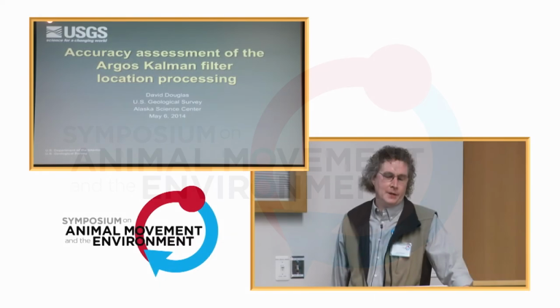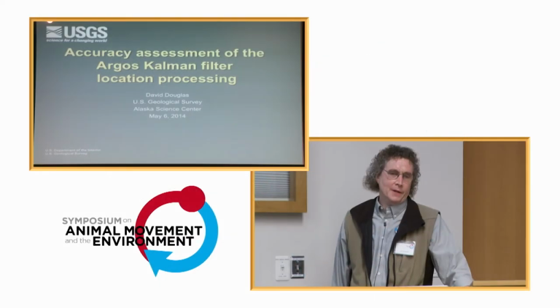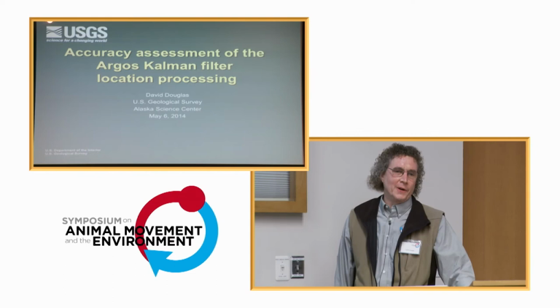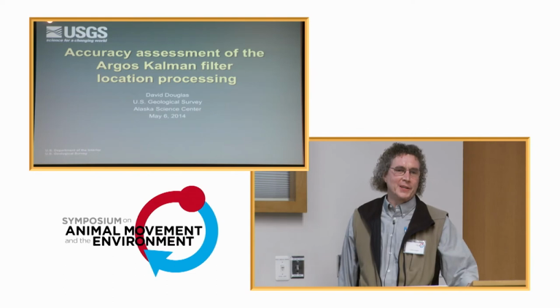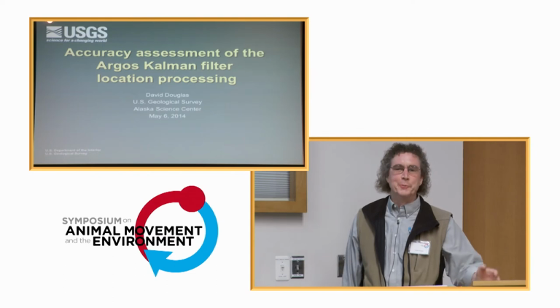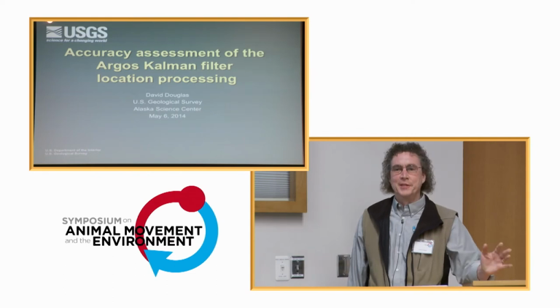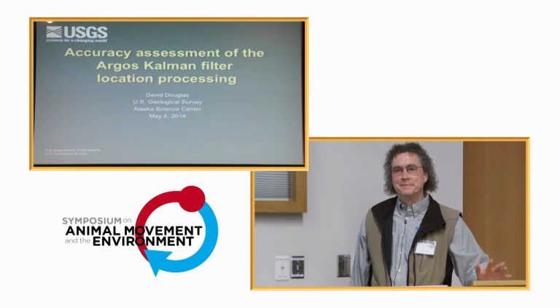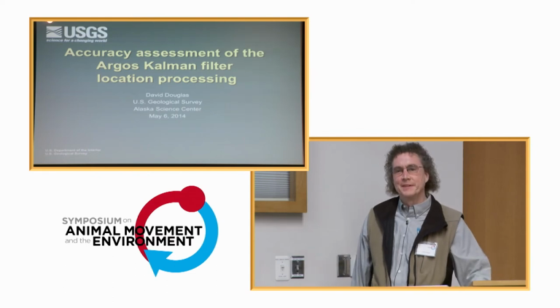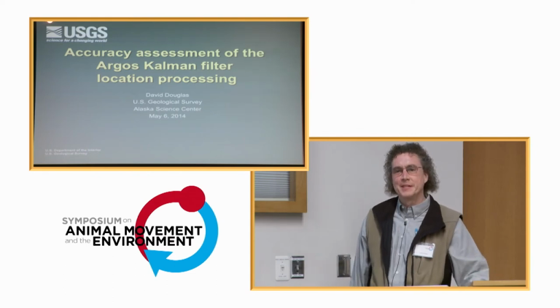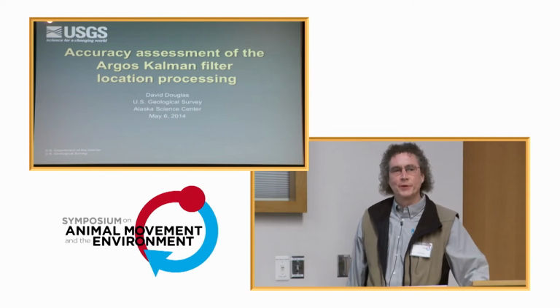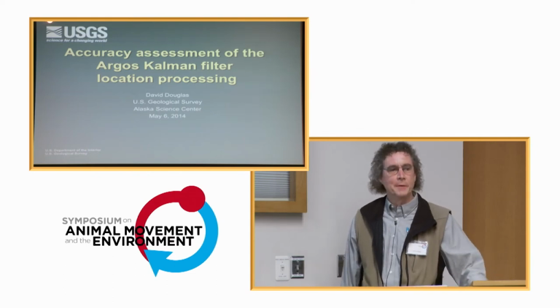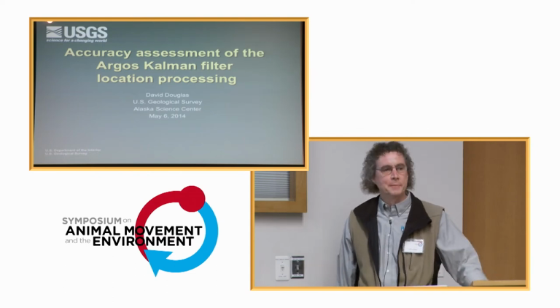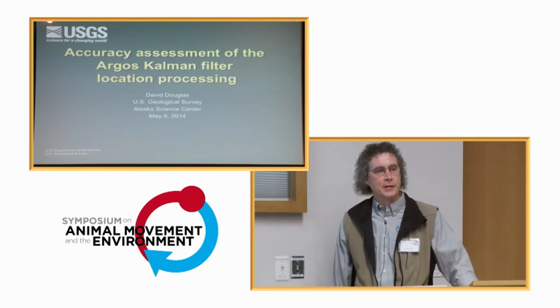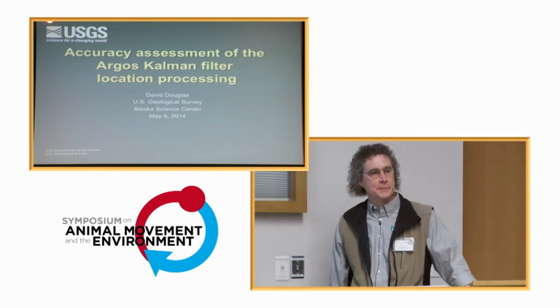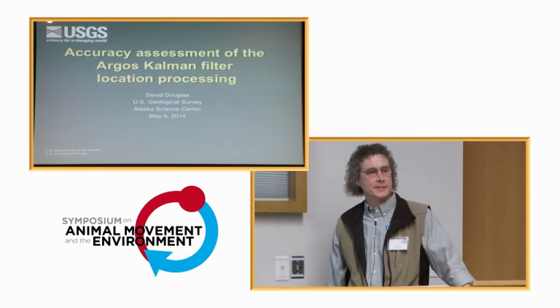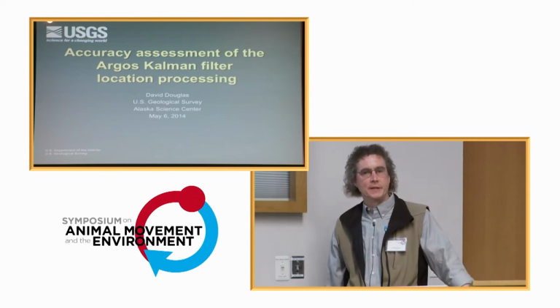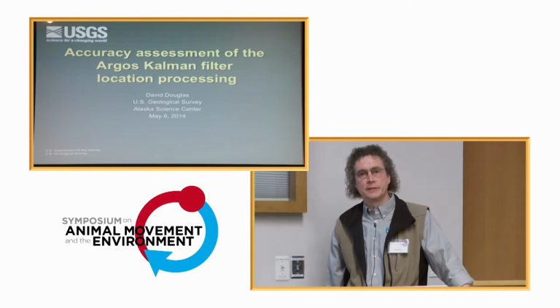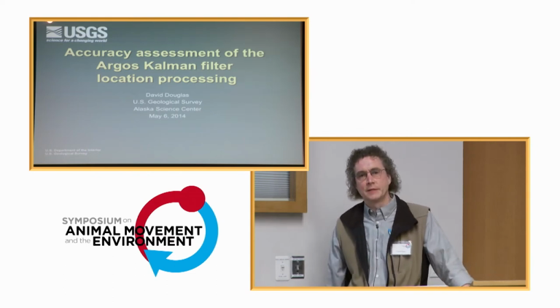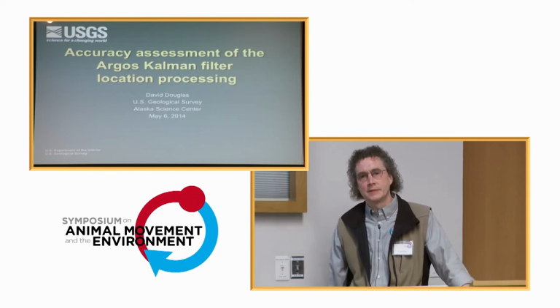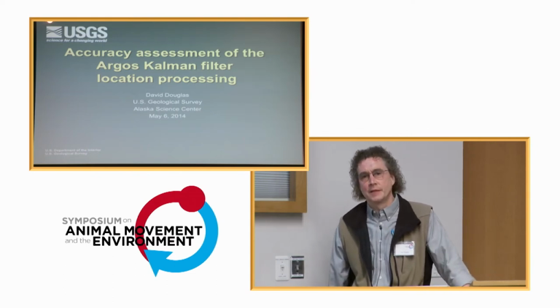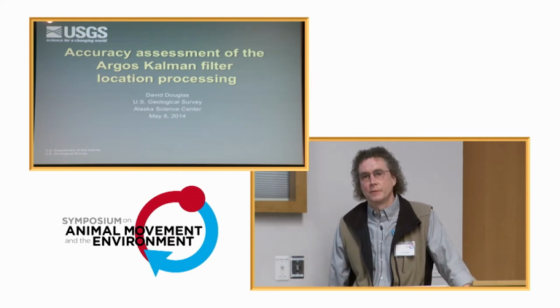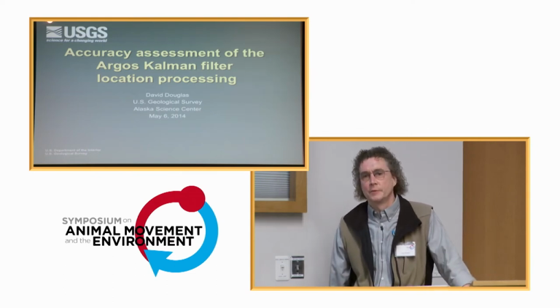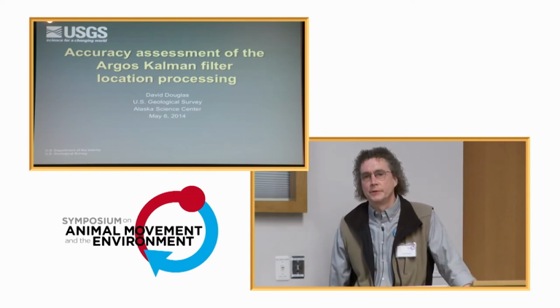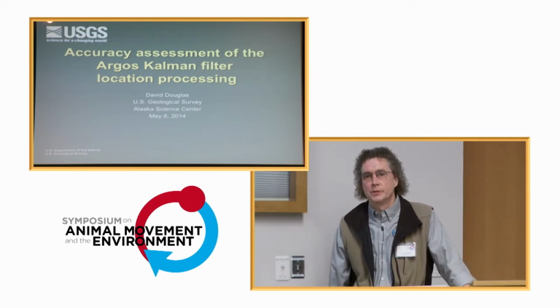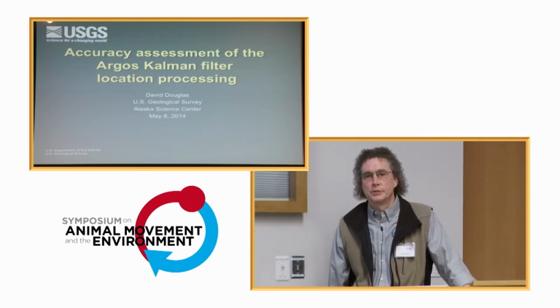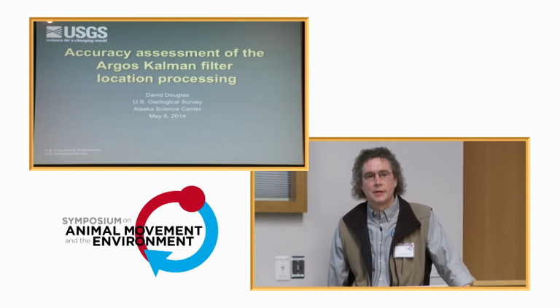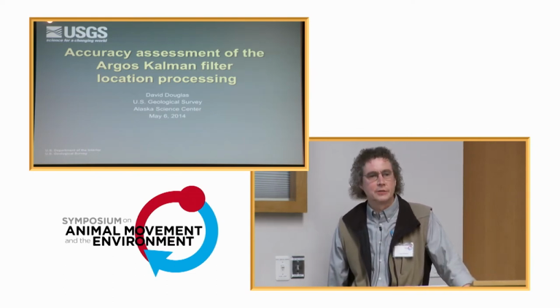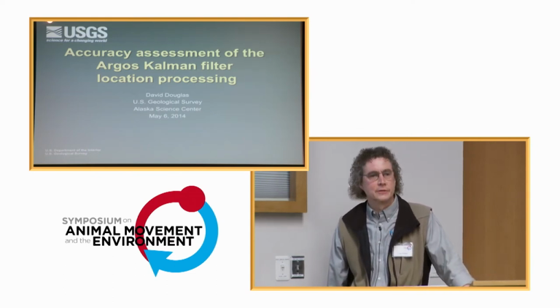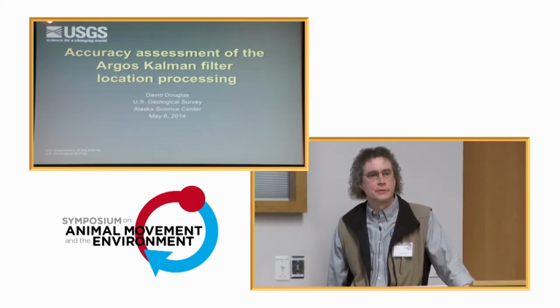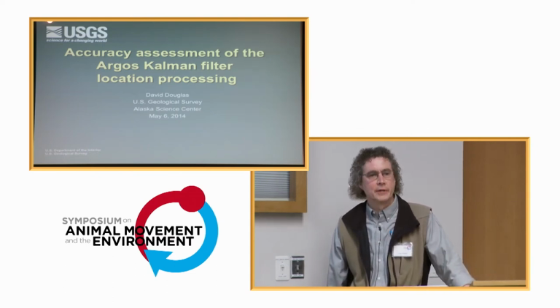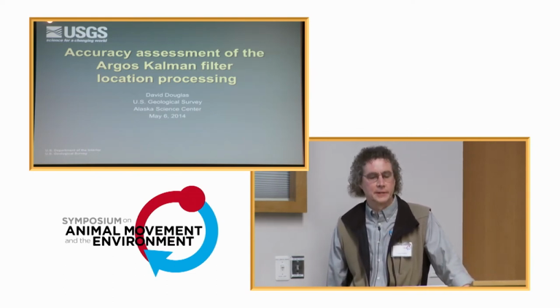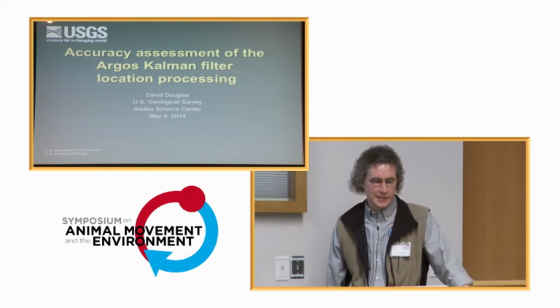Good morning, and thanks for coming. My name is David Douglas. I work with the U.S. Geological Survey in Alaska.